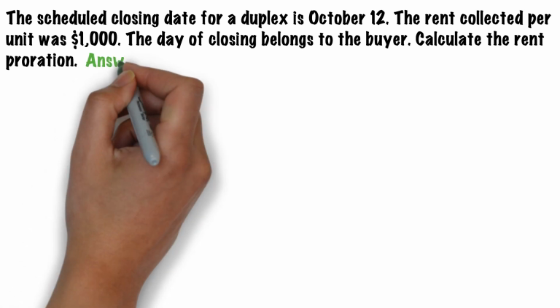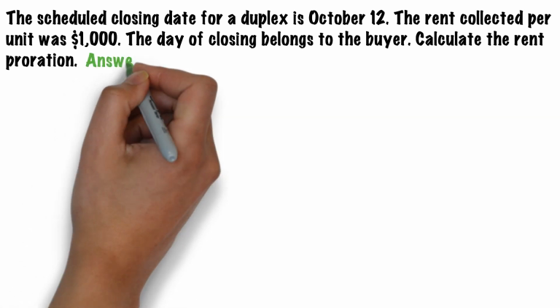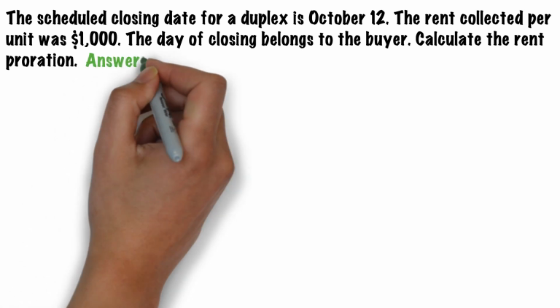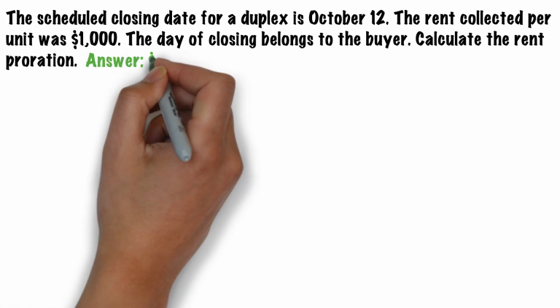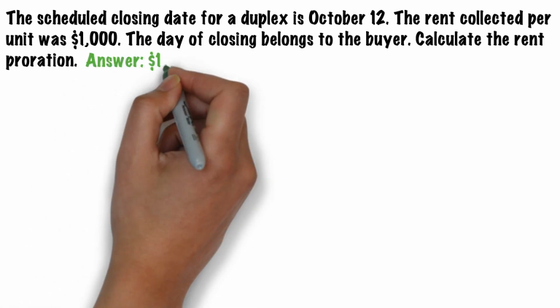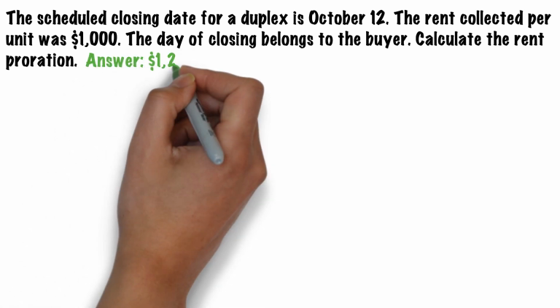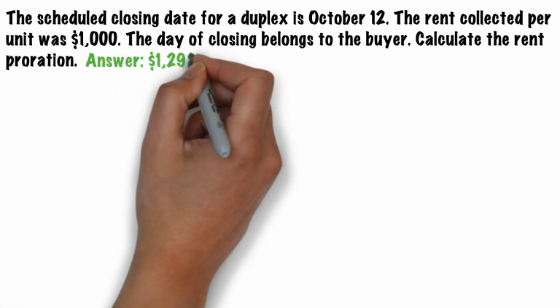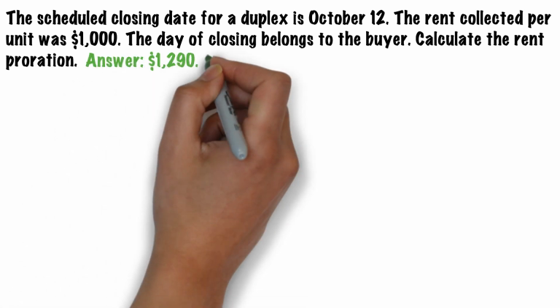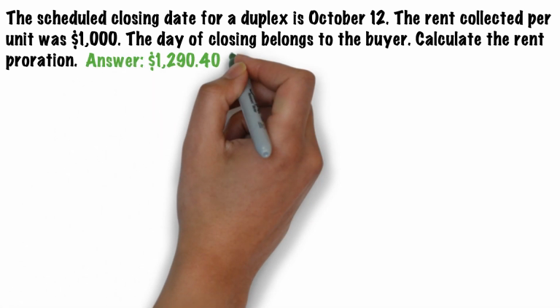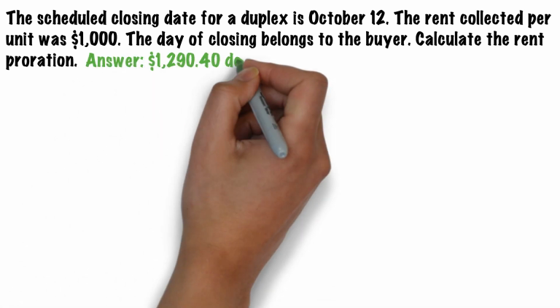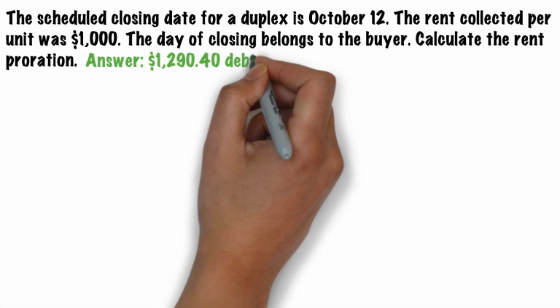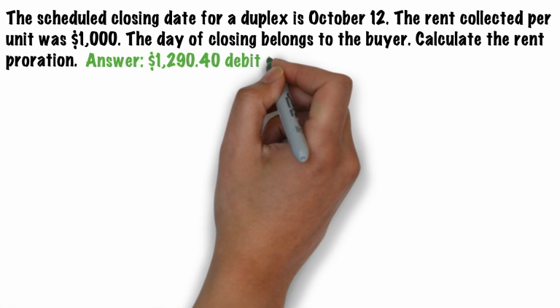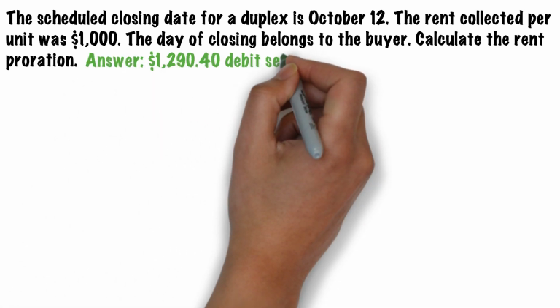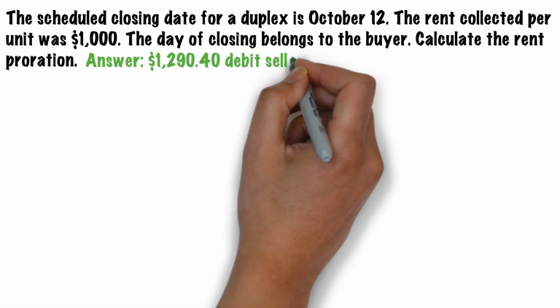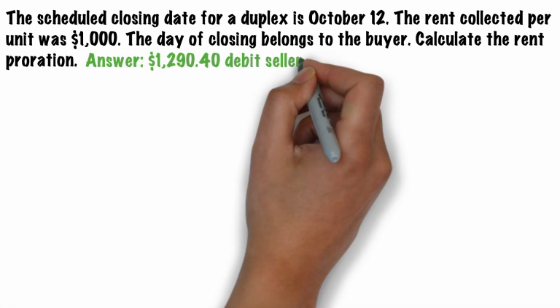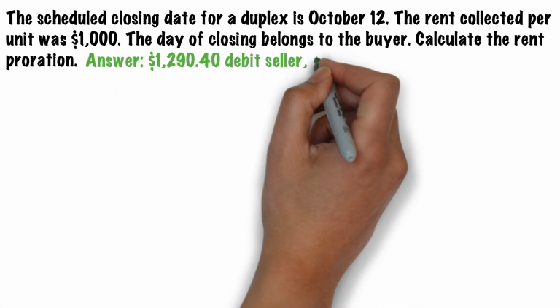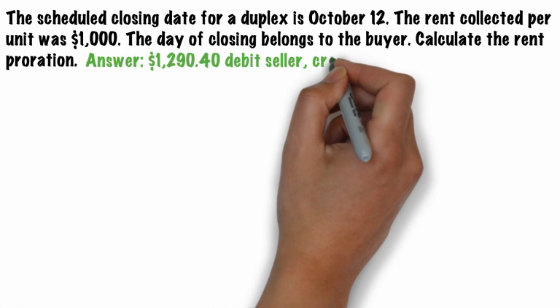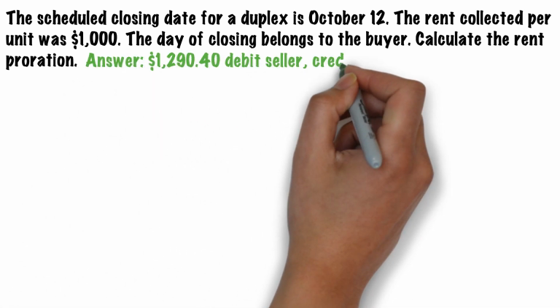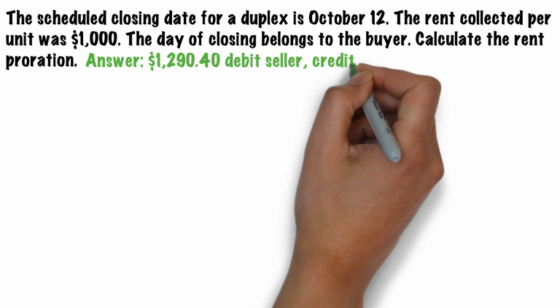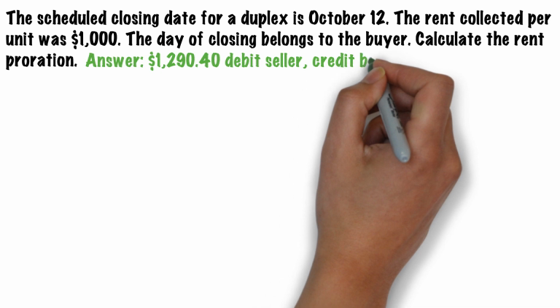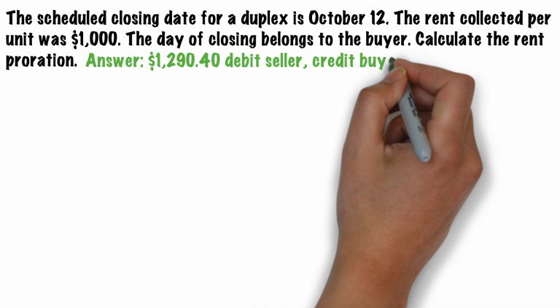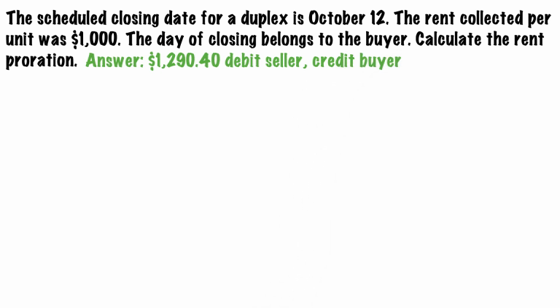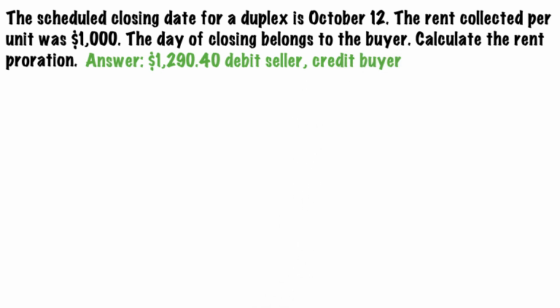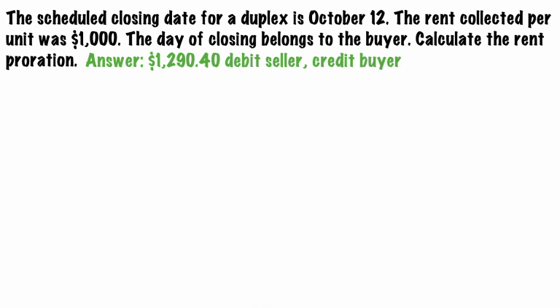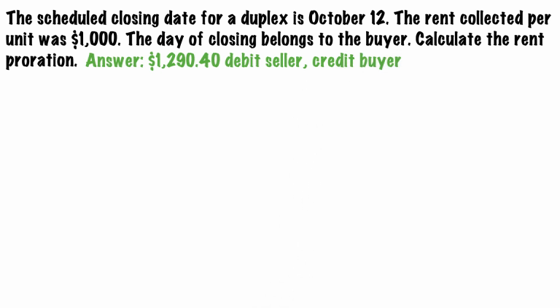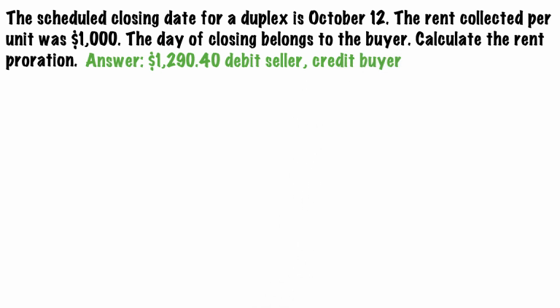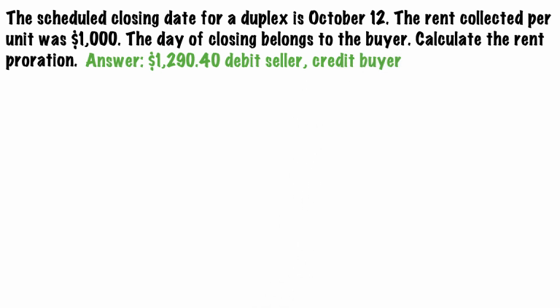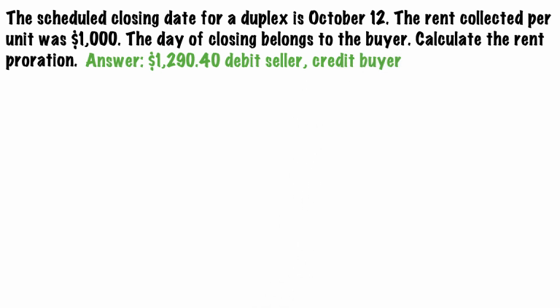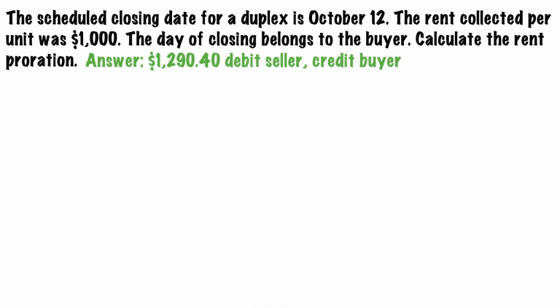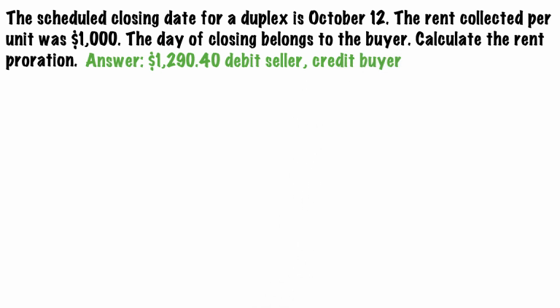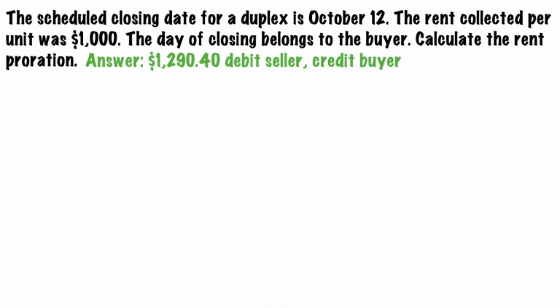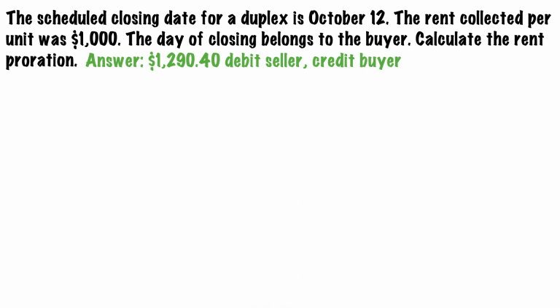All right, how did you do? Did you get $1,290.40 debit seller, credit buyer? Here's the solution.